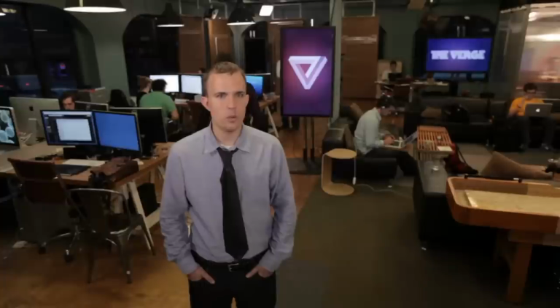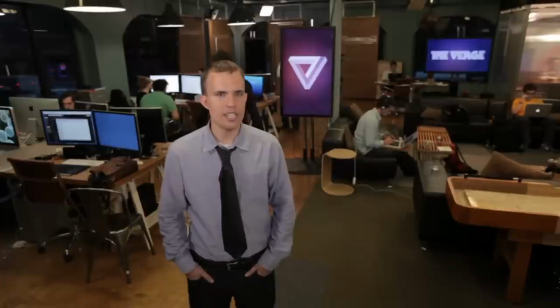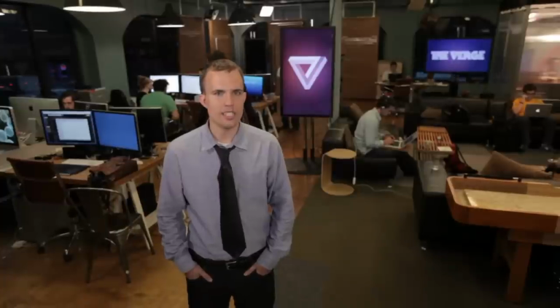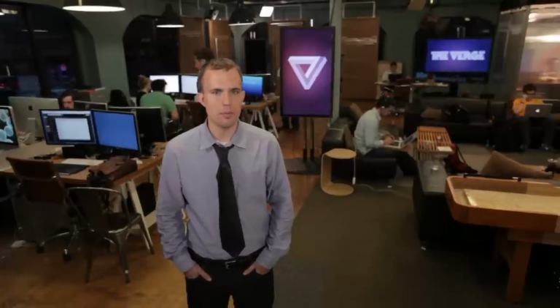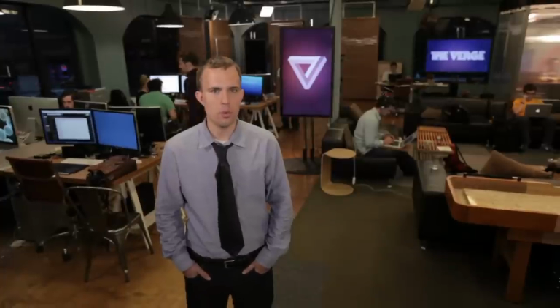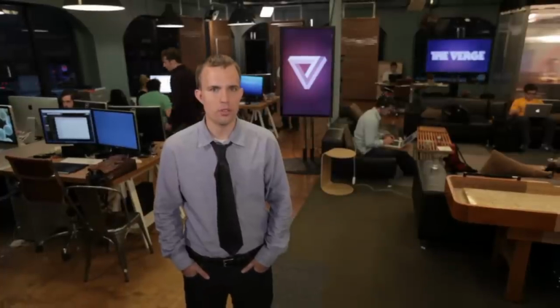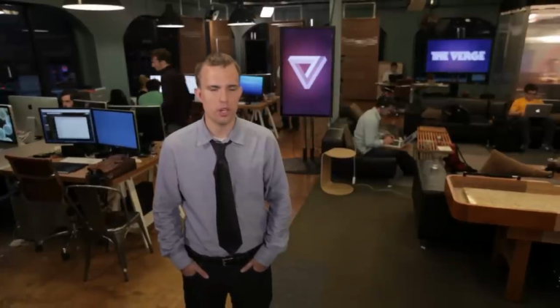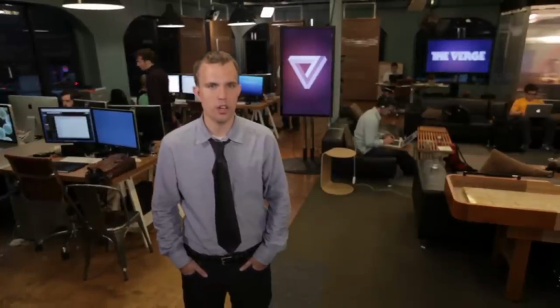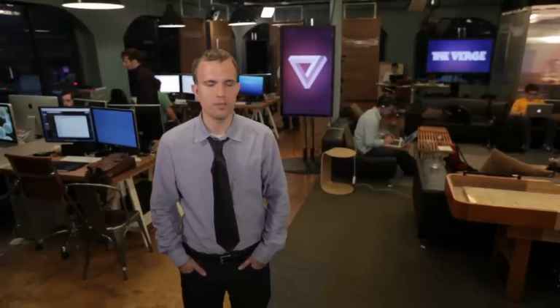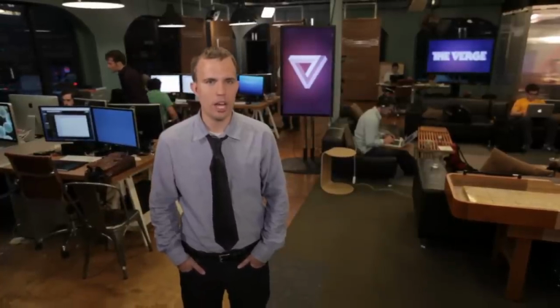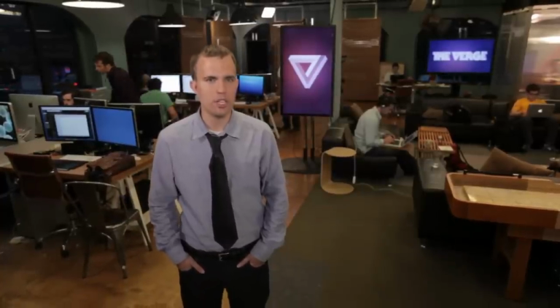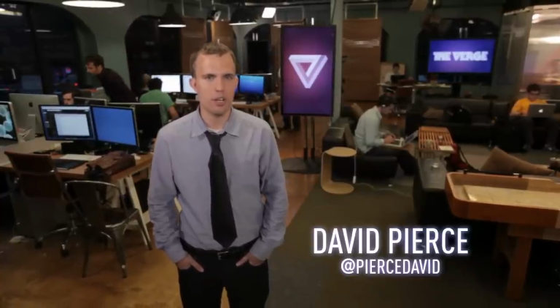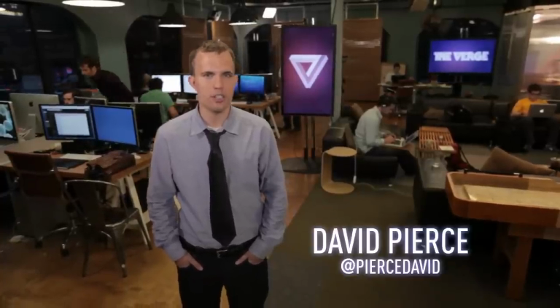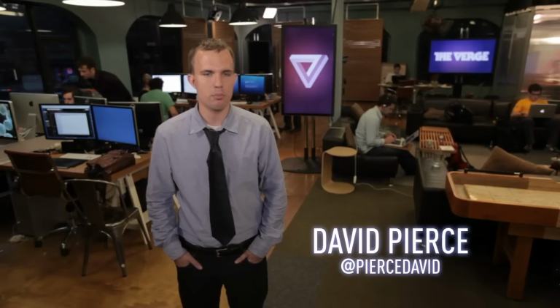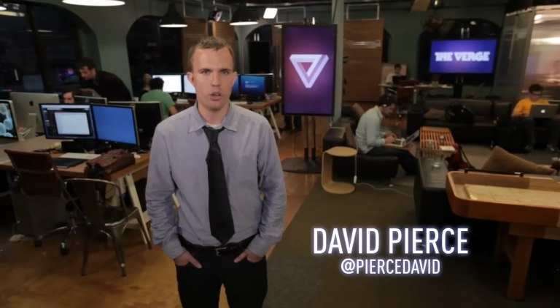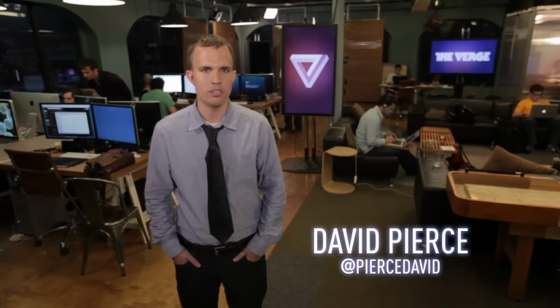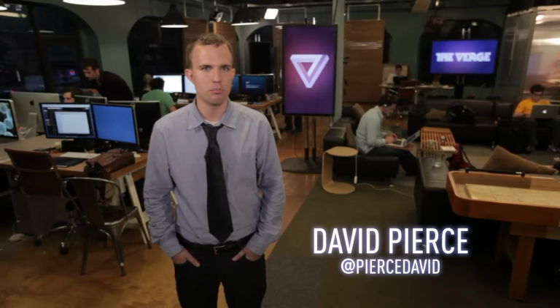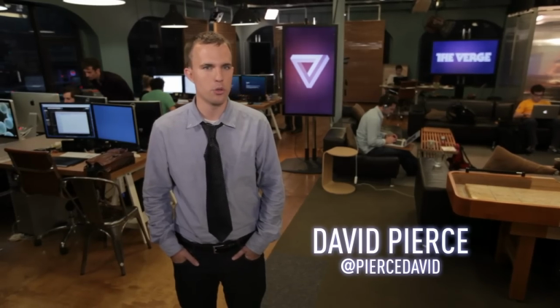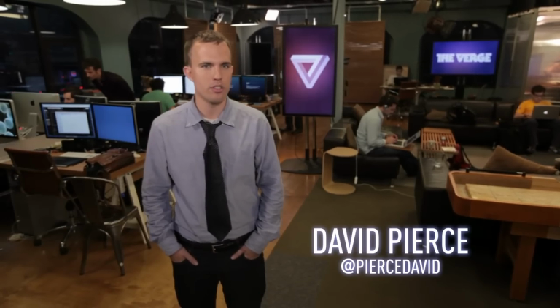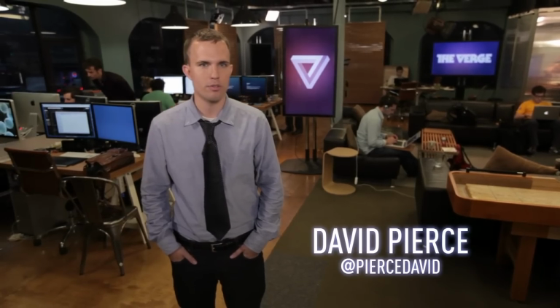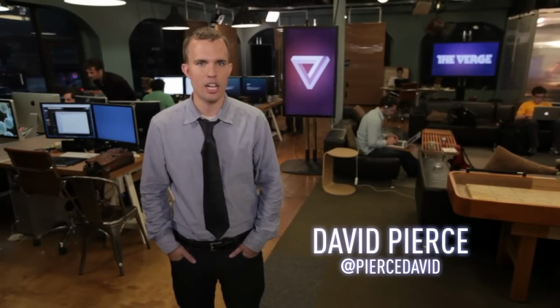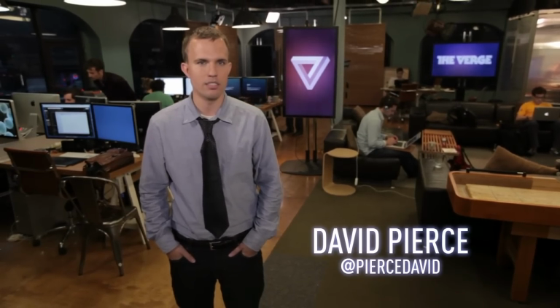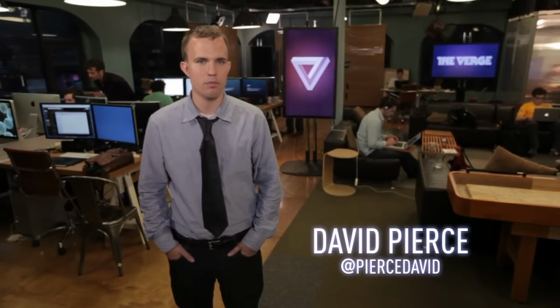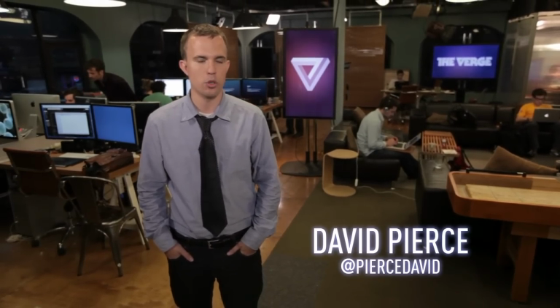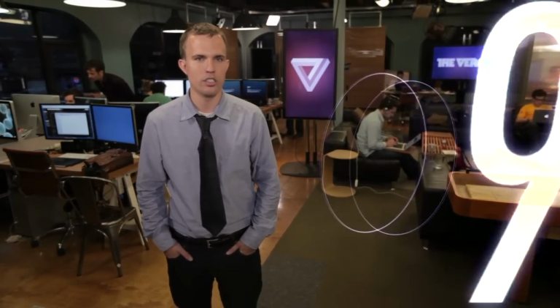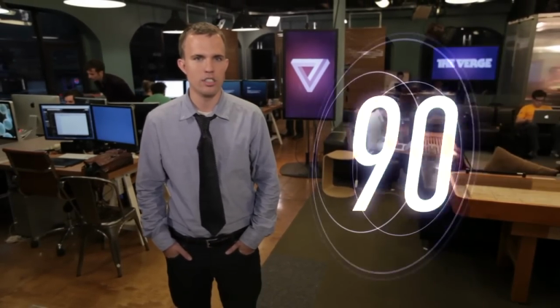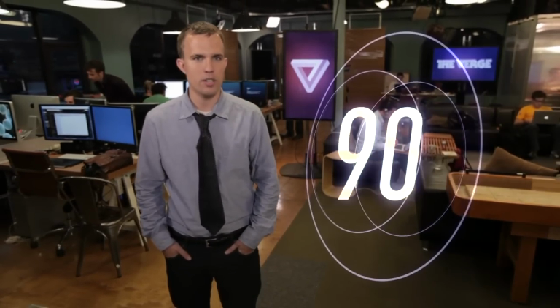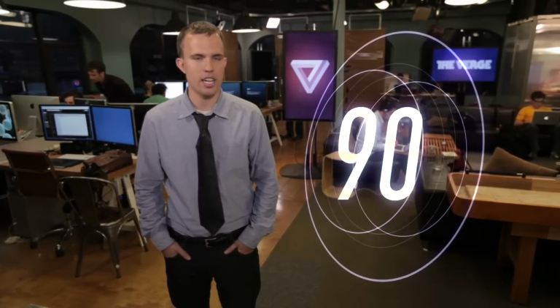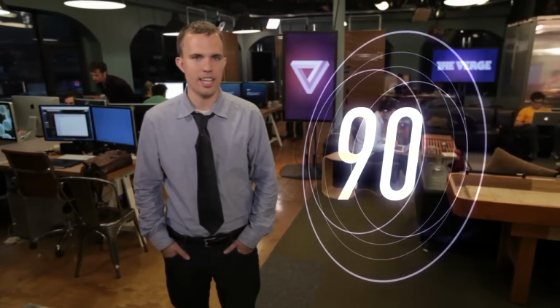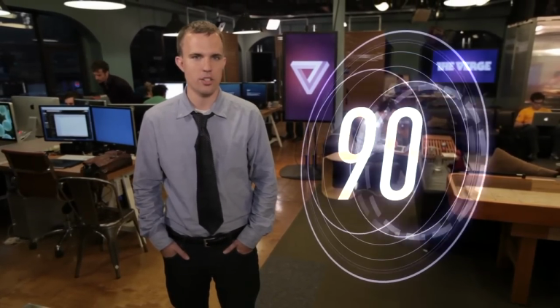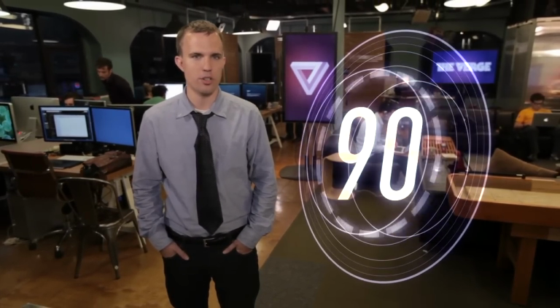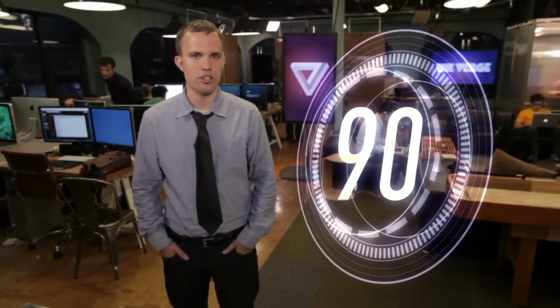It's Wednesday, September 12th, 2012. I'm David Pierce. Broken, bruised, forgotten, sore. This is 90 Seconds on the Verge.